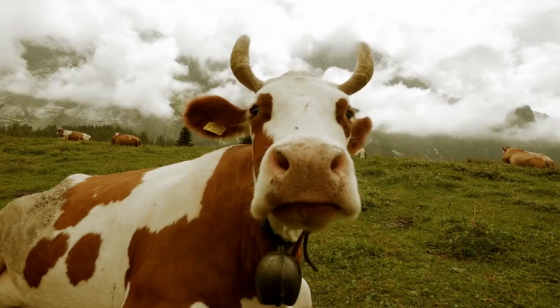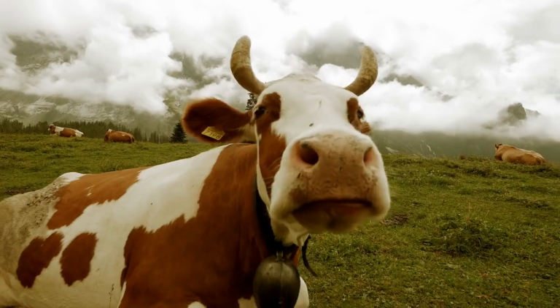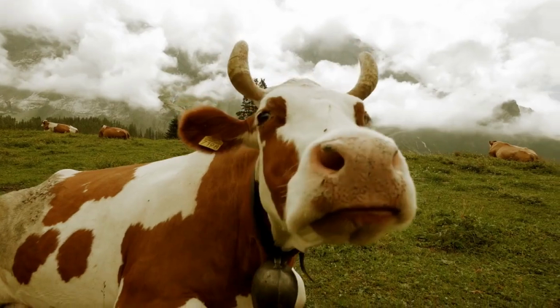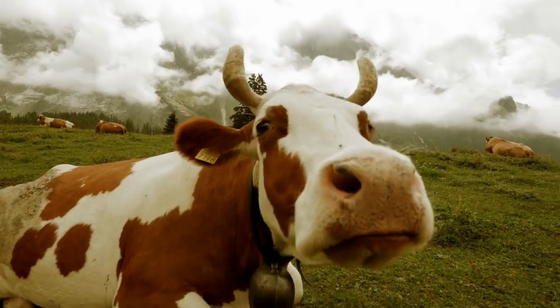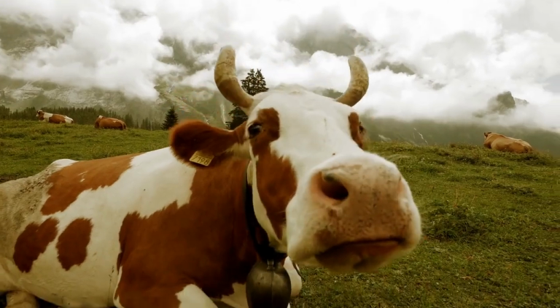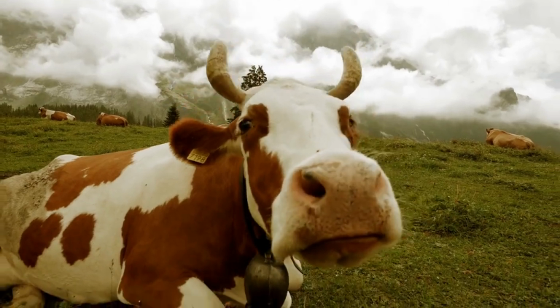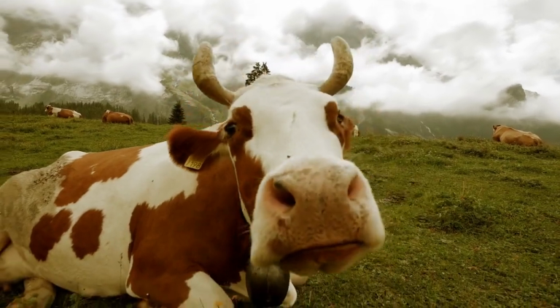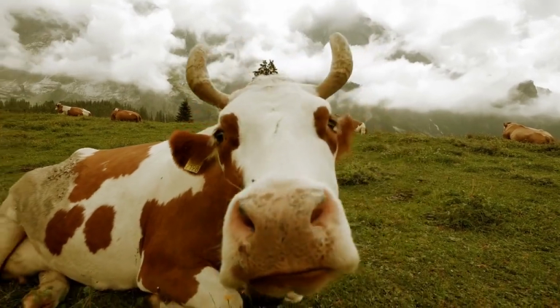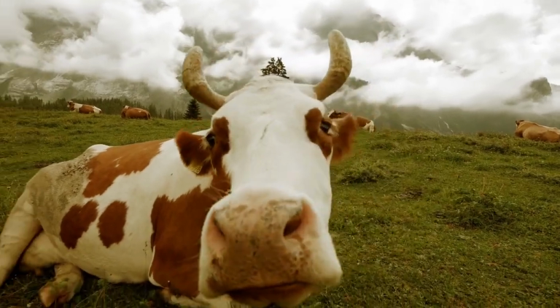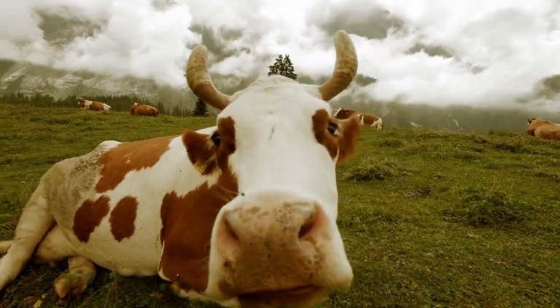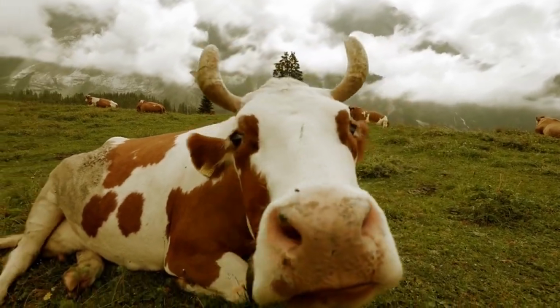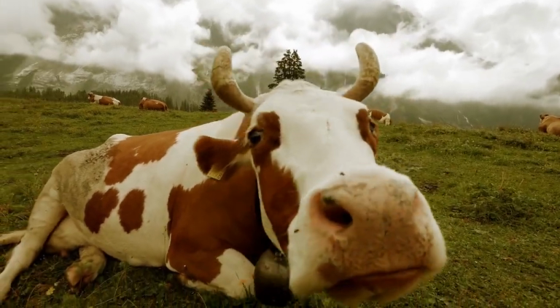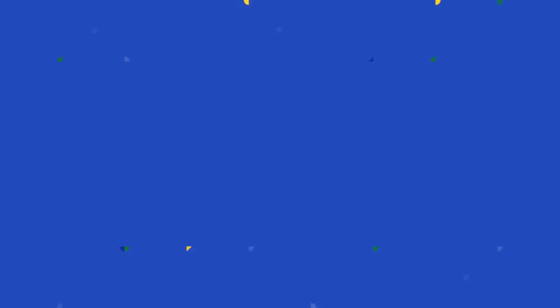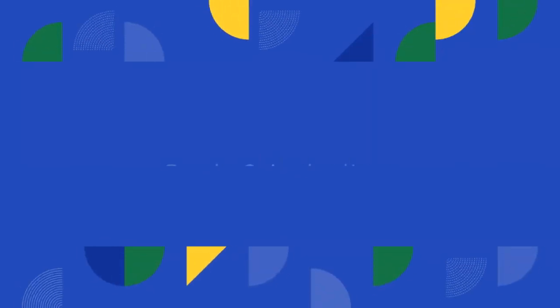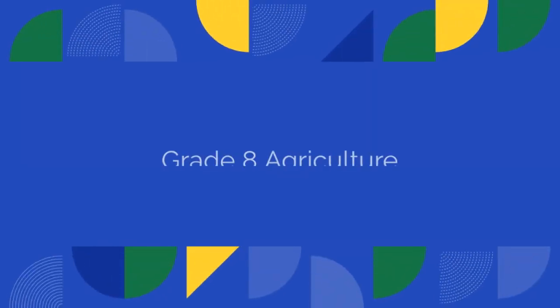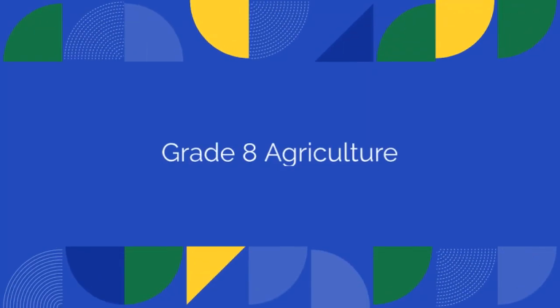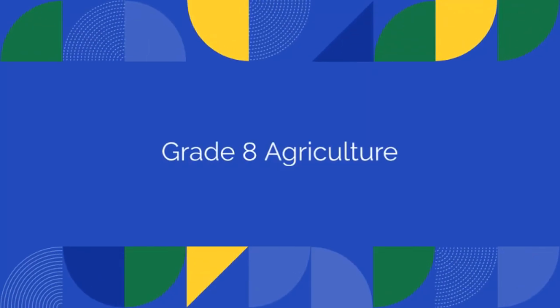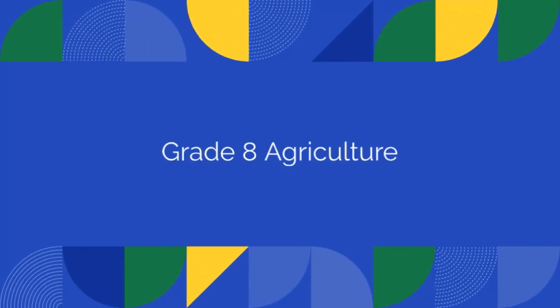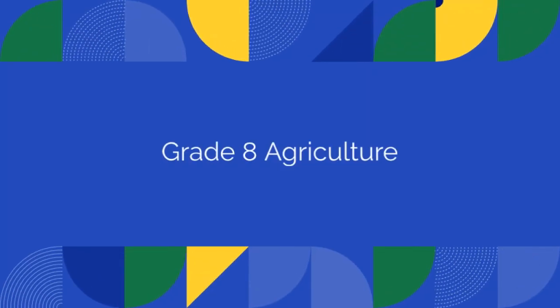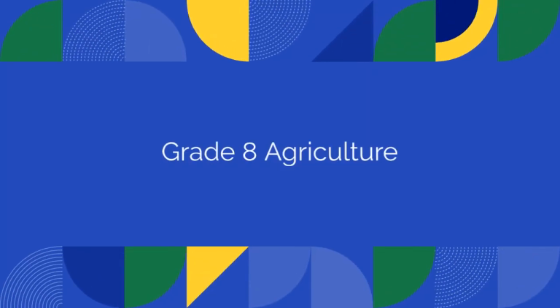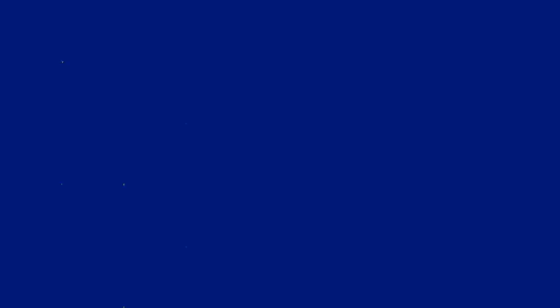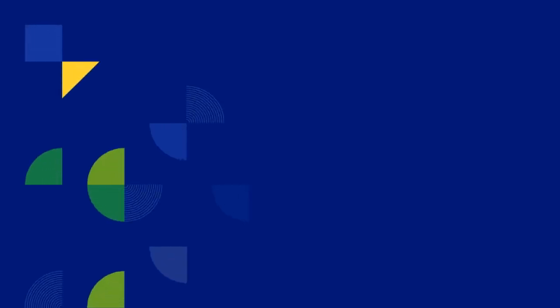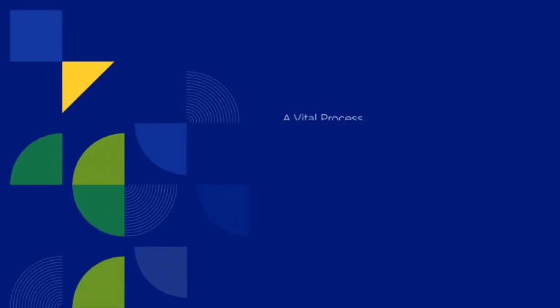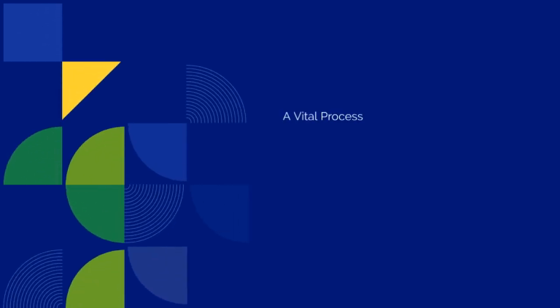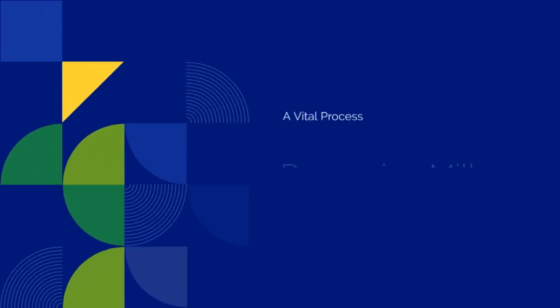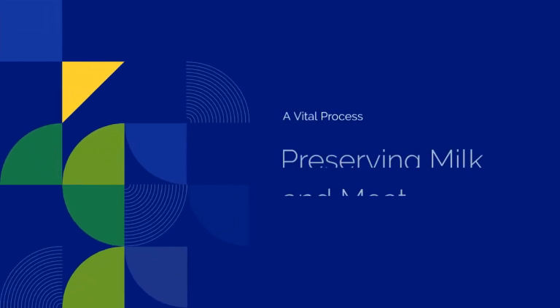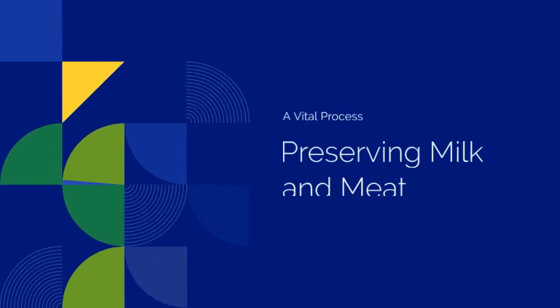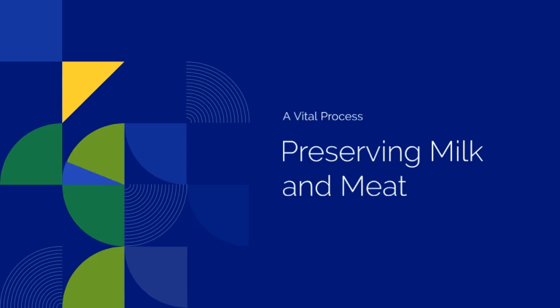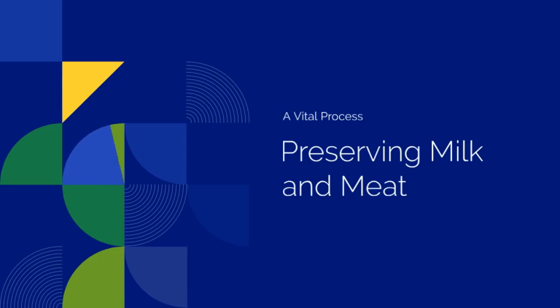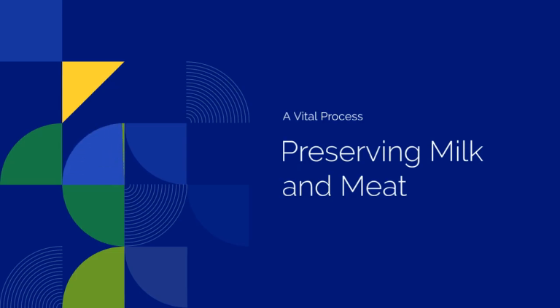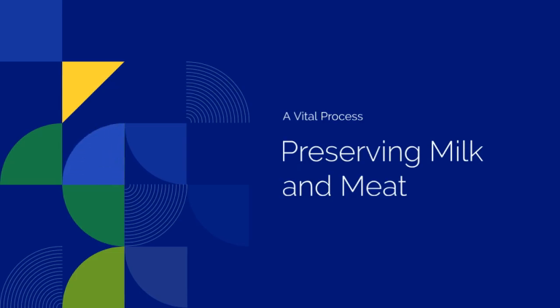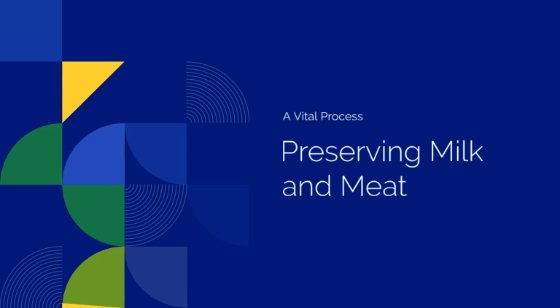Welcome to Ask Mualimu Steve Channel. Grade 8, Agriculture: Preserving Milk and Meat — A Vital Process.